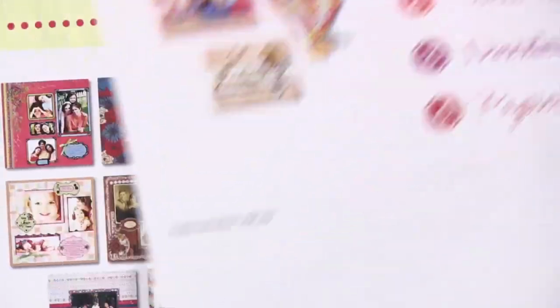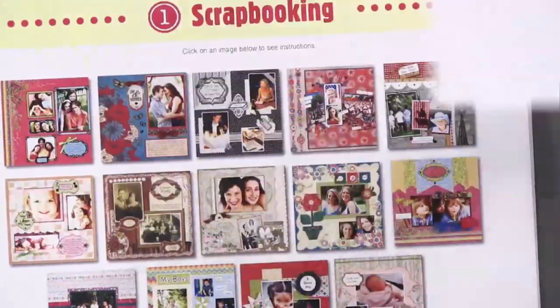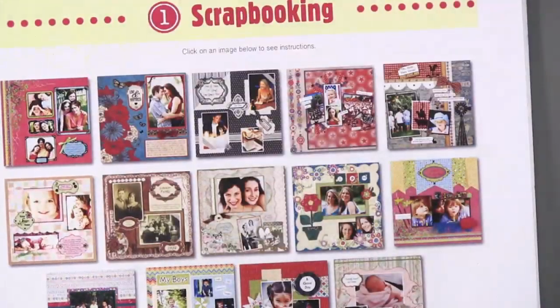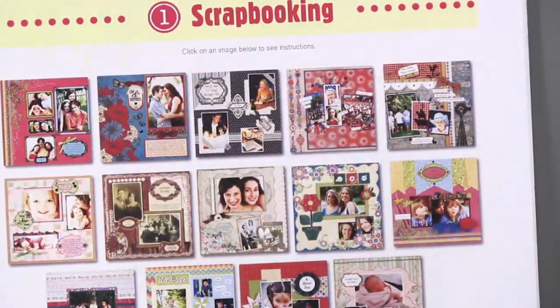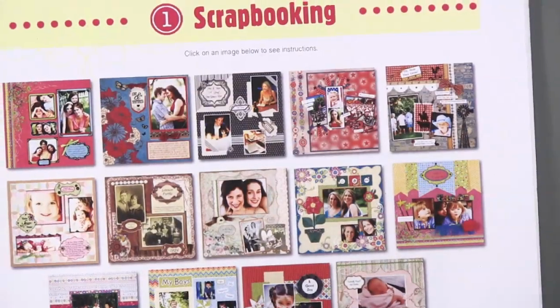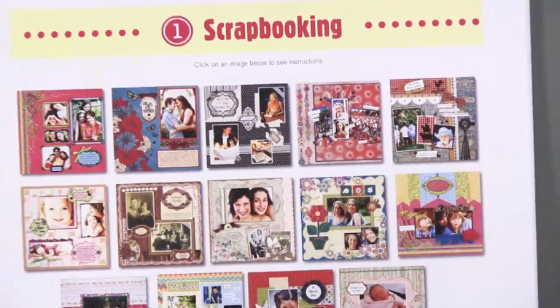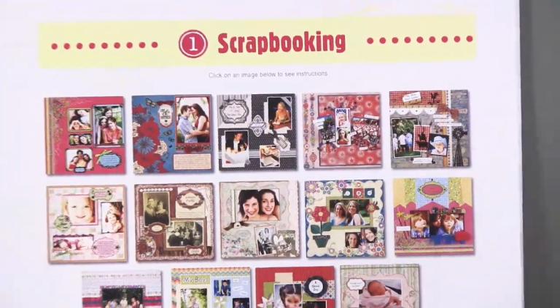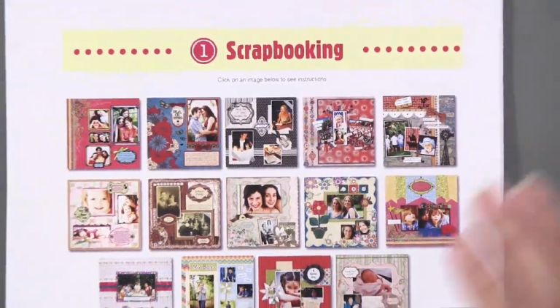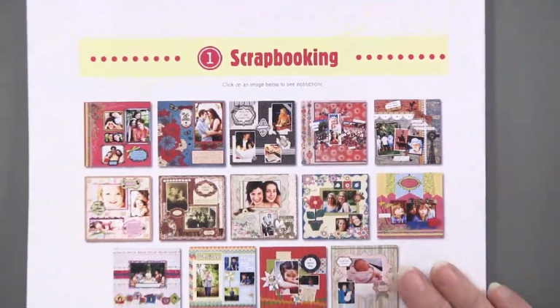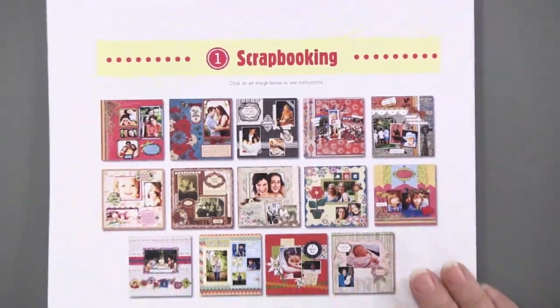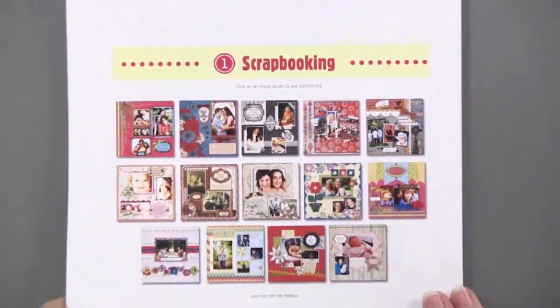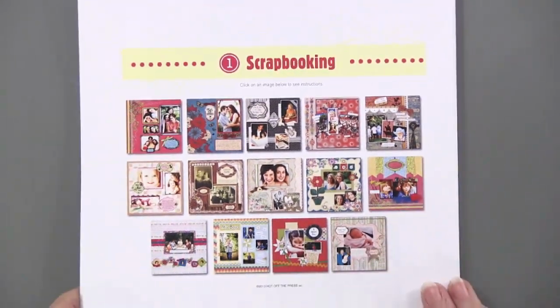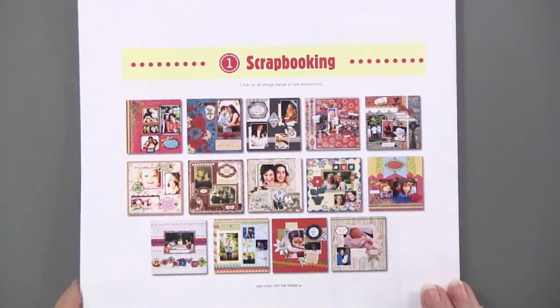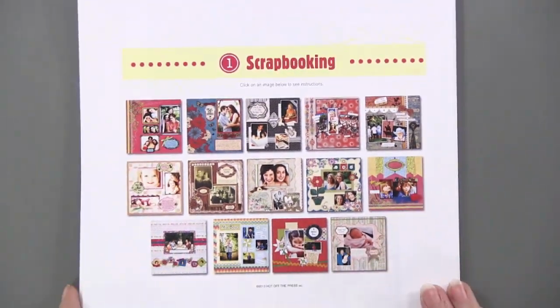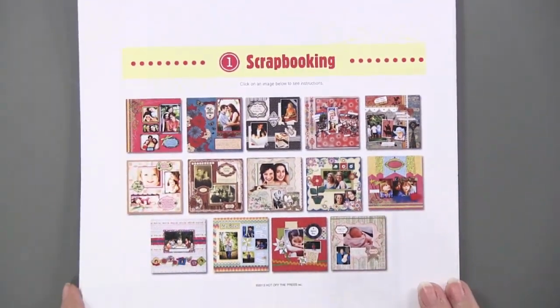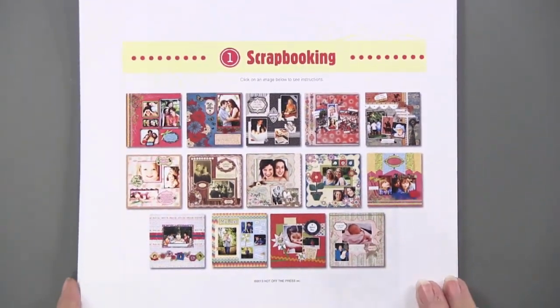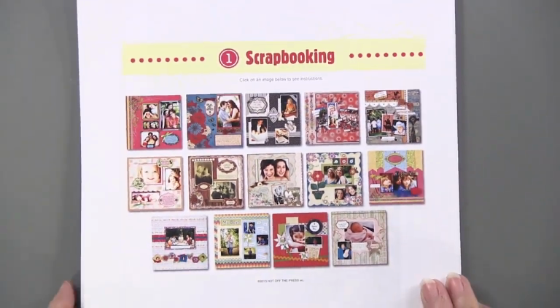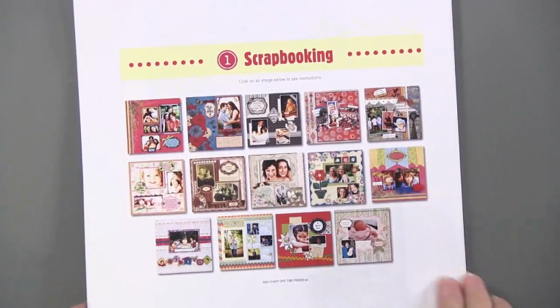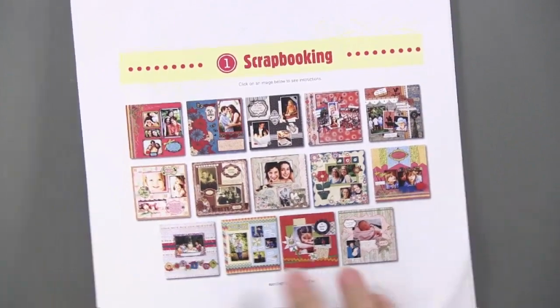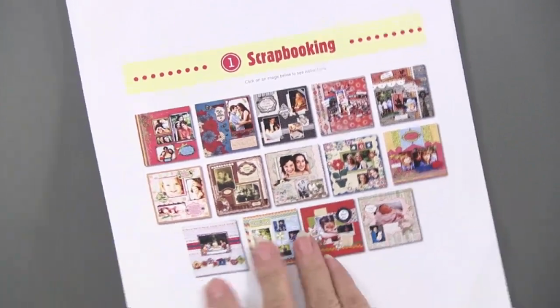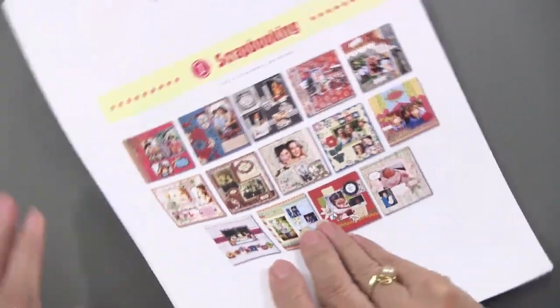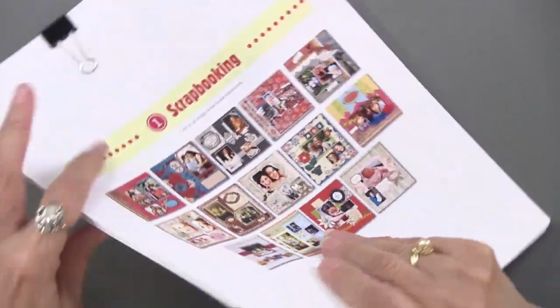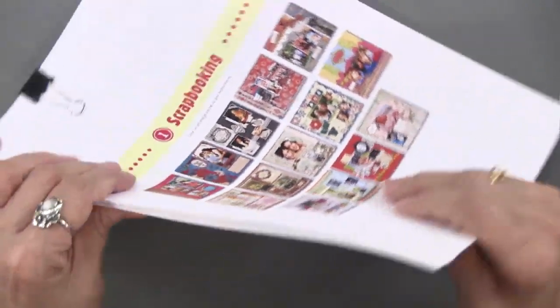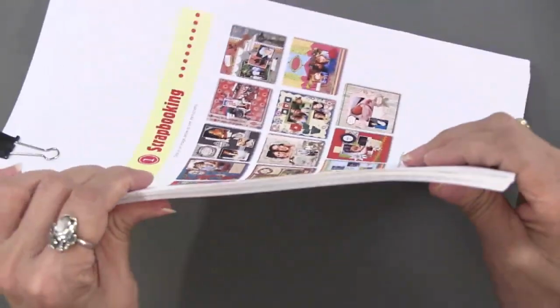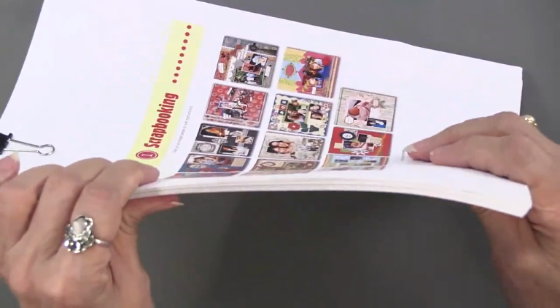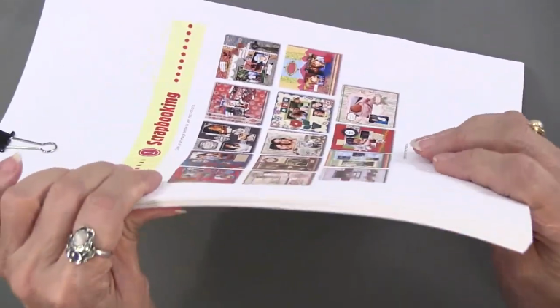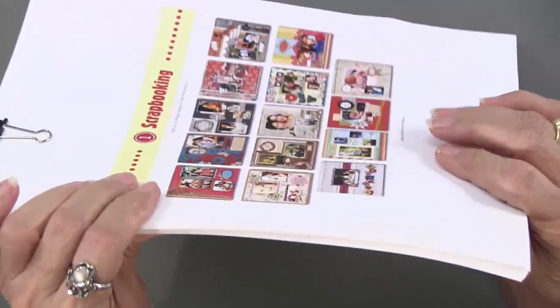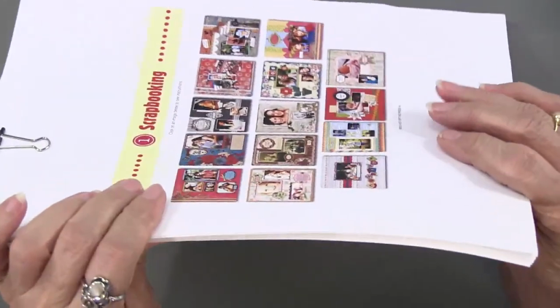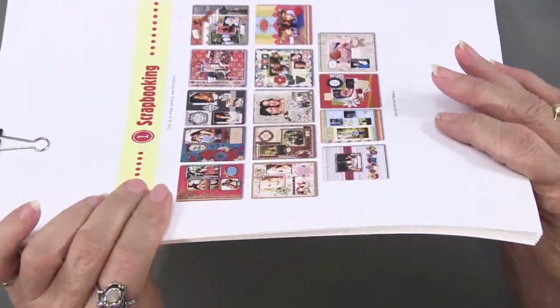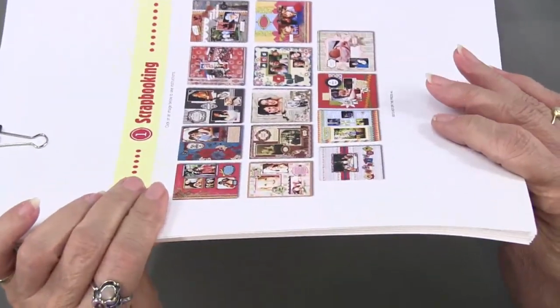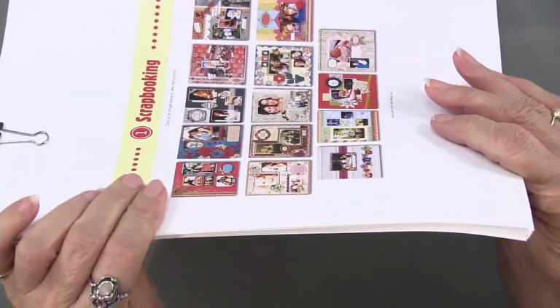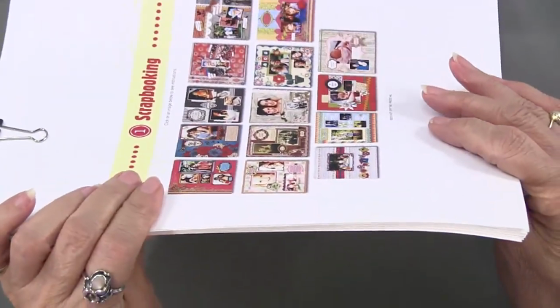Paper craft delight is what's happening. For each chapter, I've printed them off. Here is a scrapbooking chapter — it's a good, well, a little more than a quarter of an inch thick.